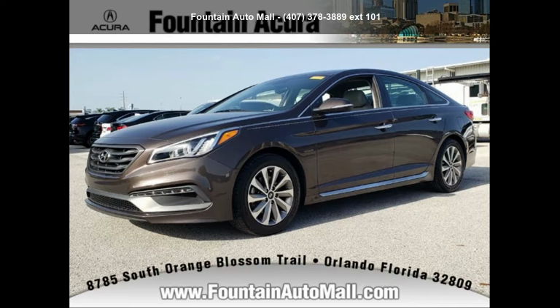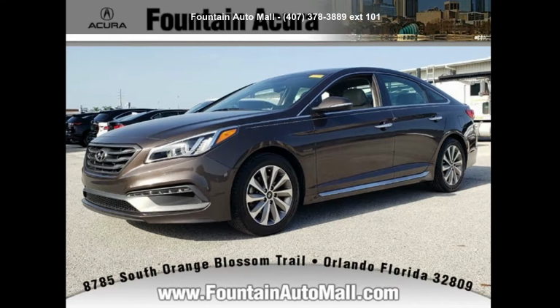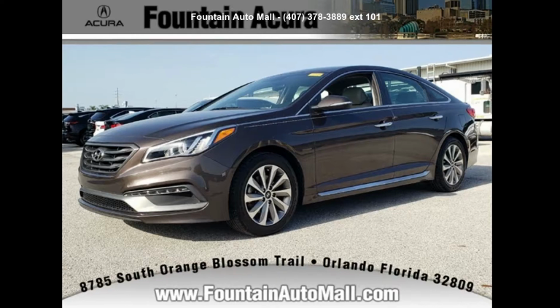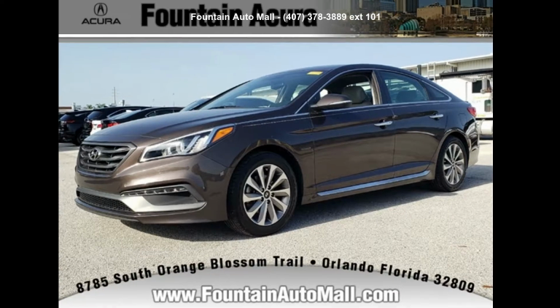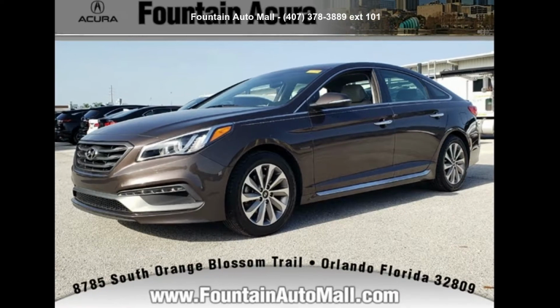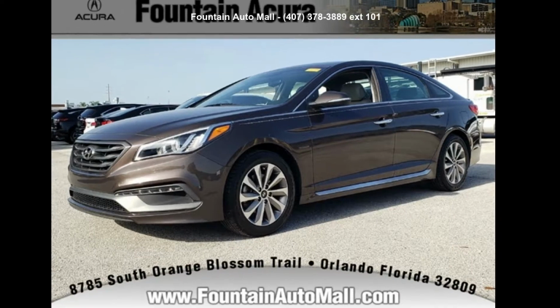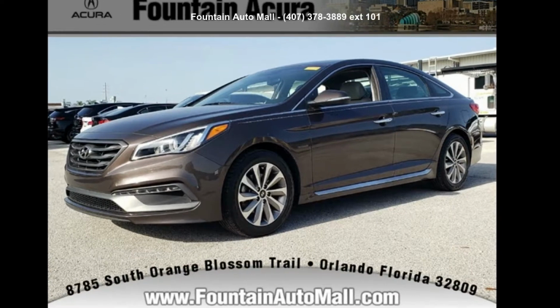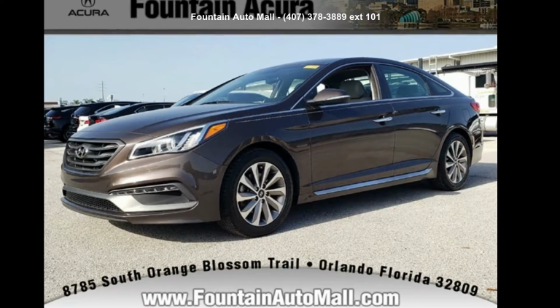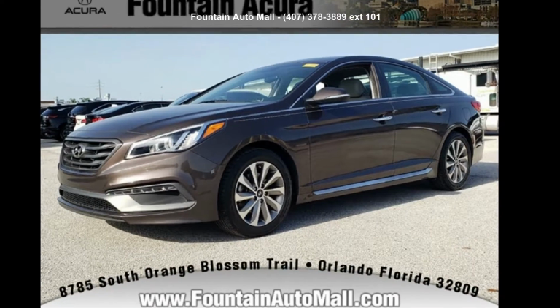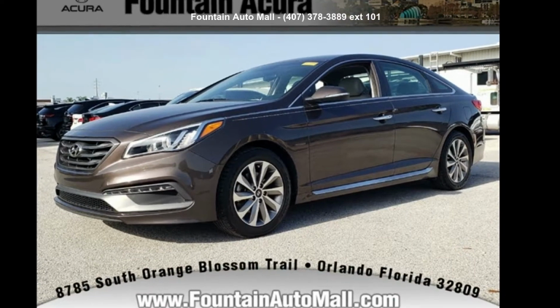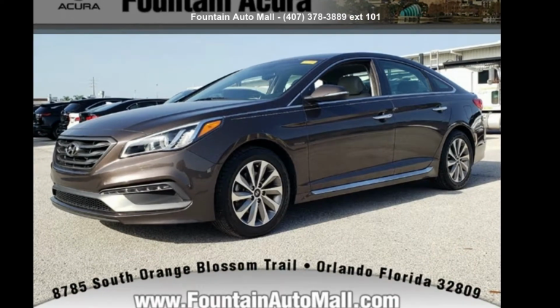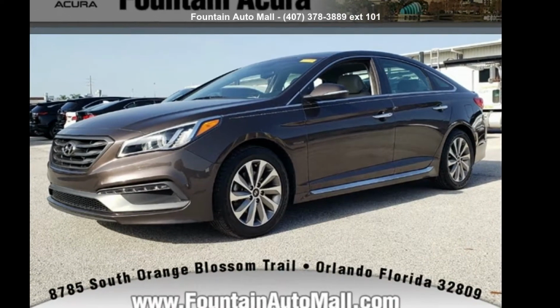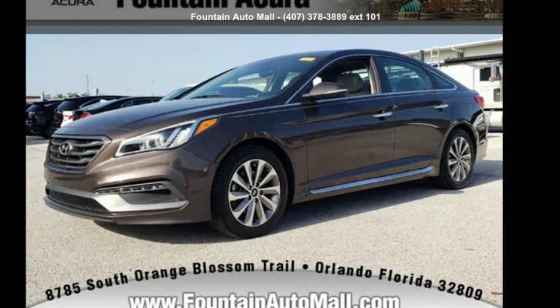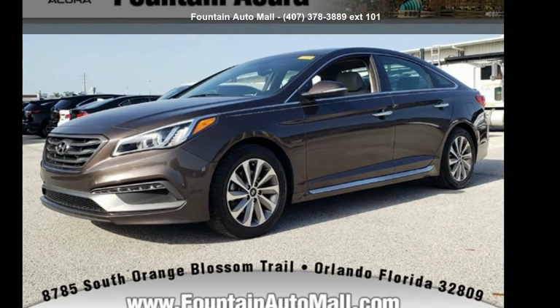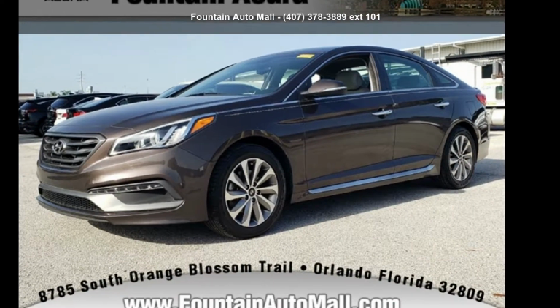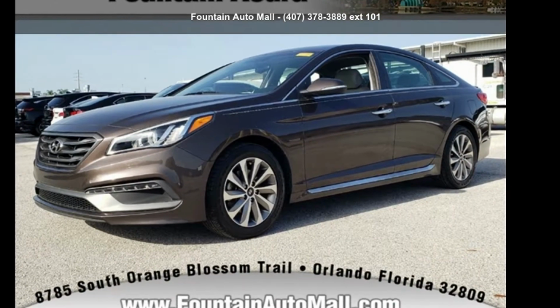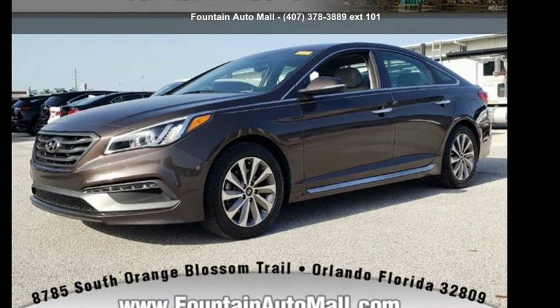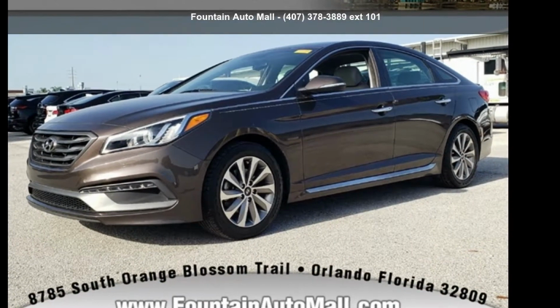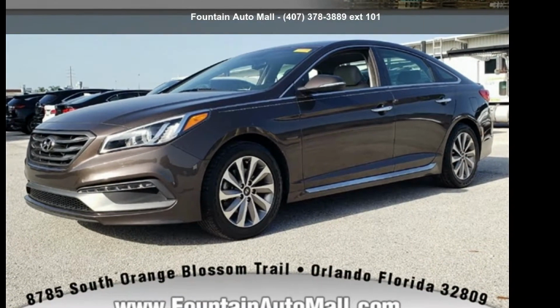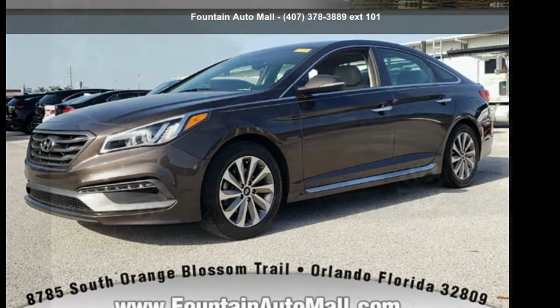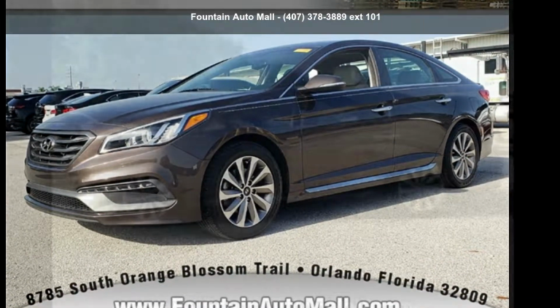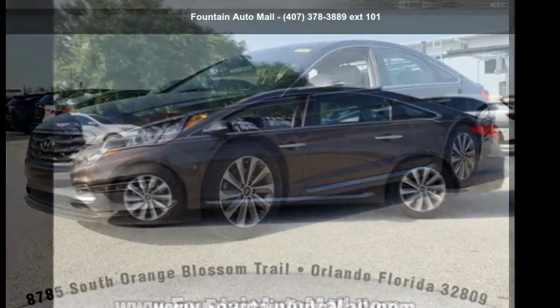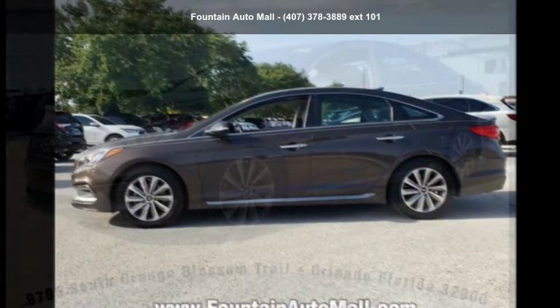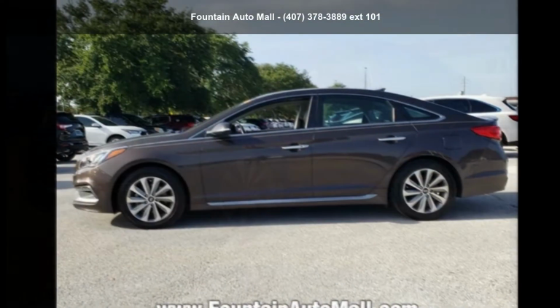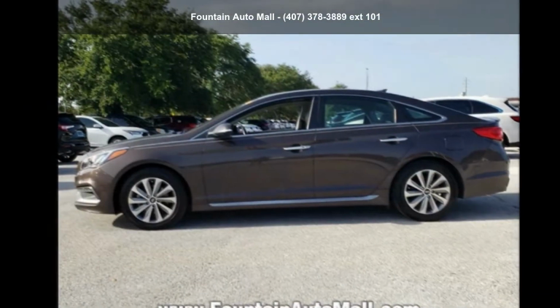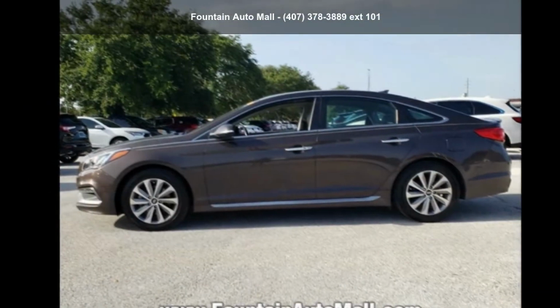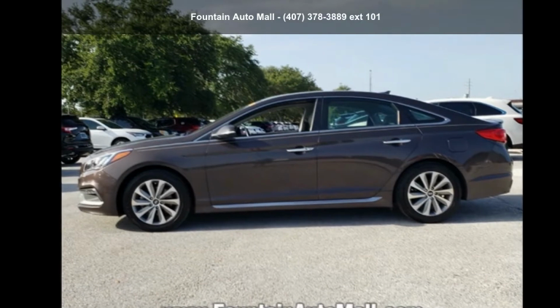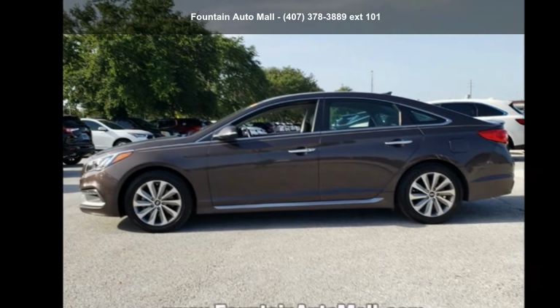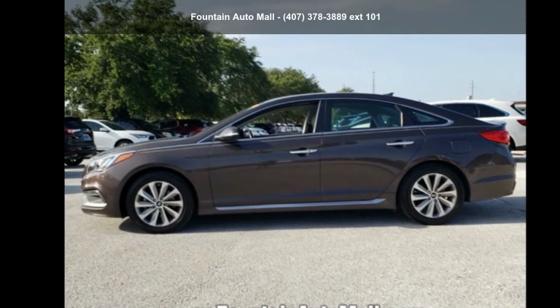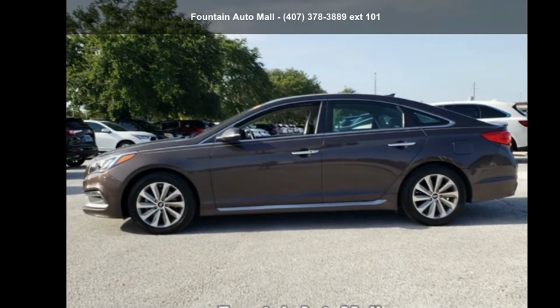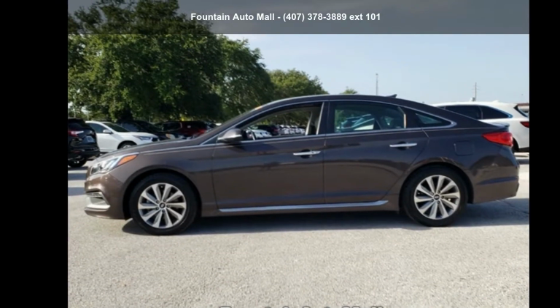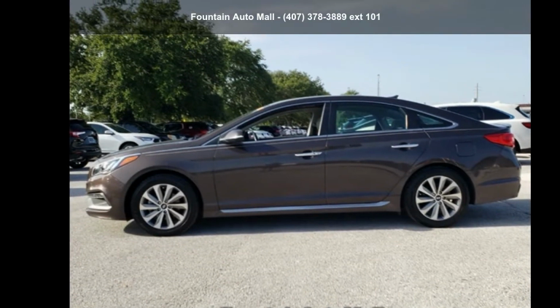Imagine yourself in this Hyundai 2015 Sonata Sport. This may be the set of wheels you've been looking for.